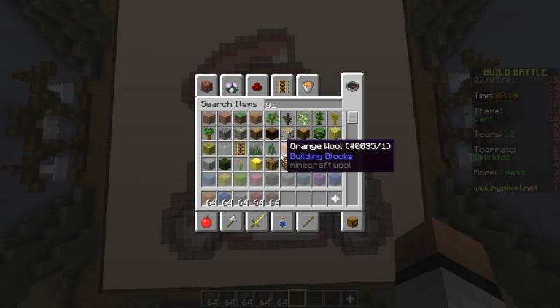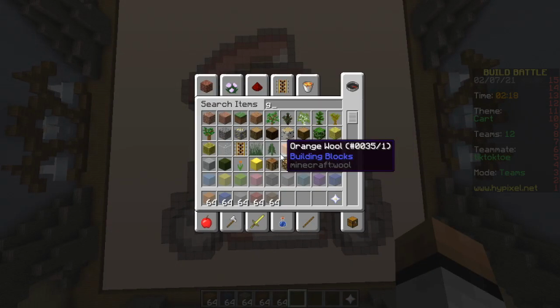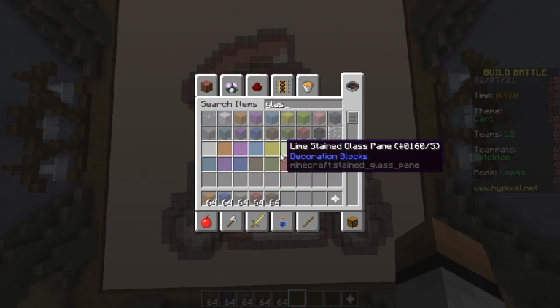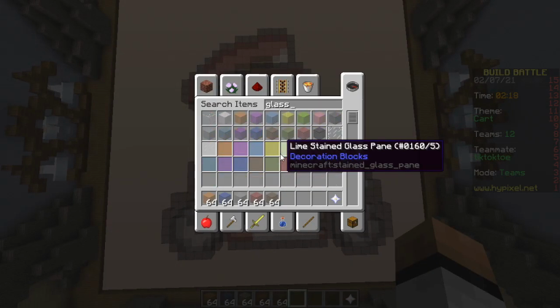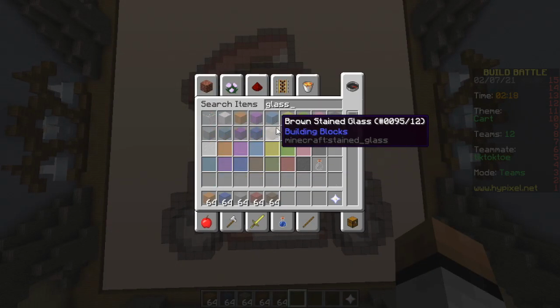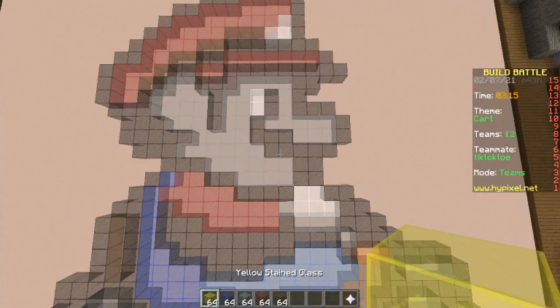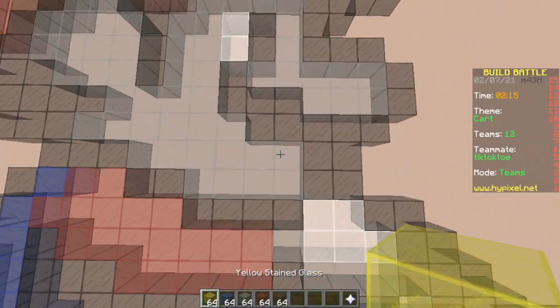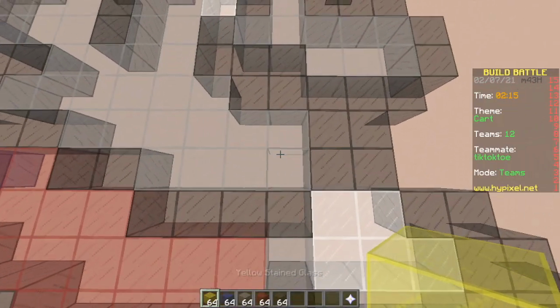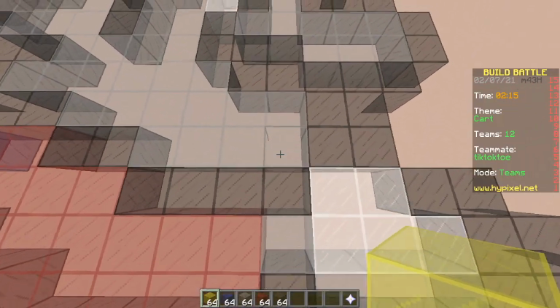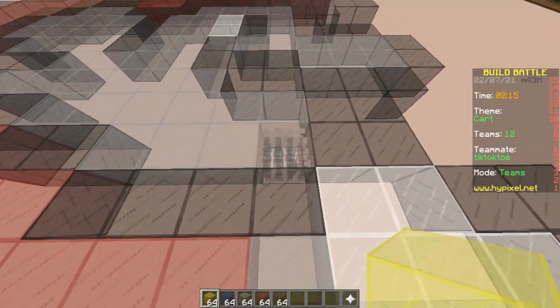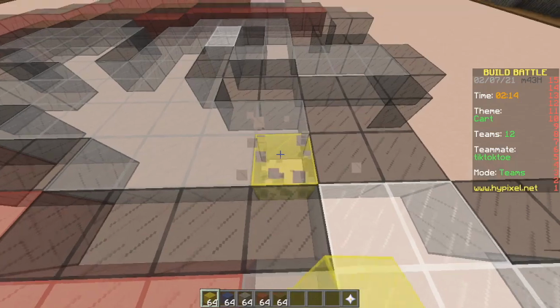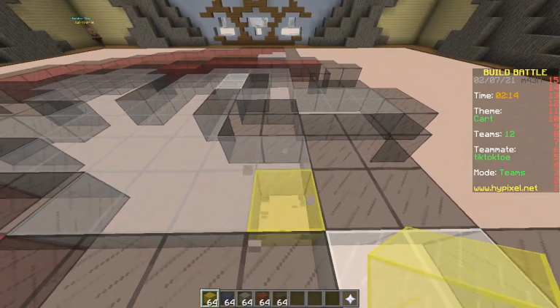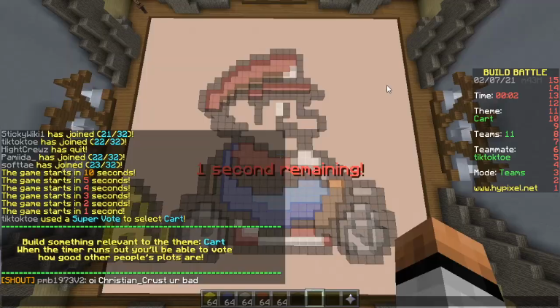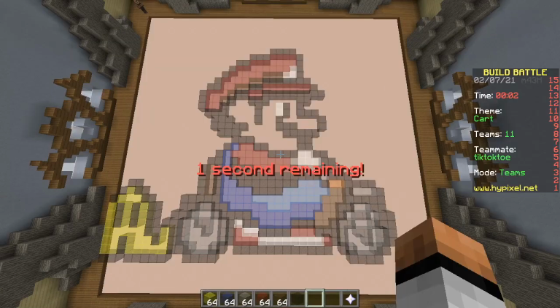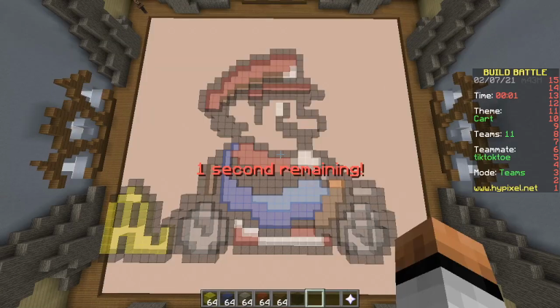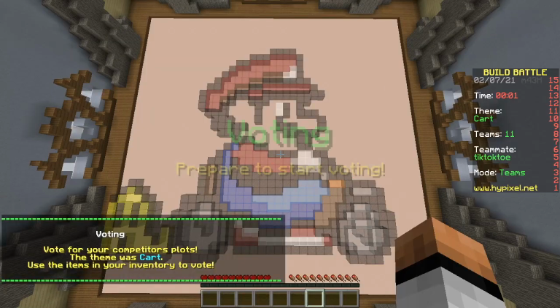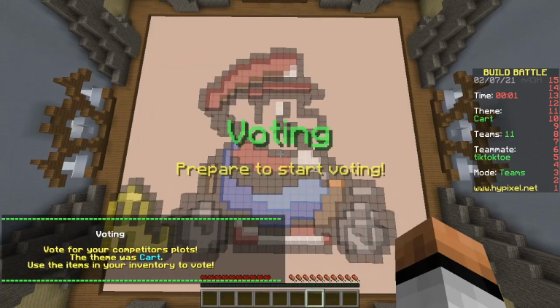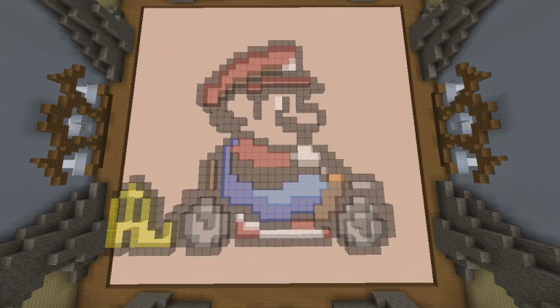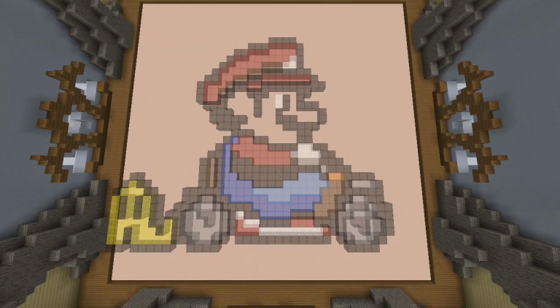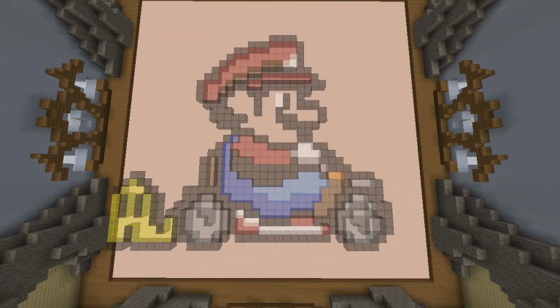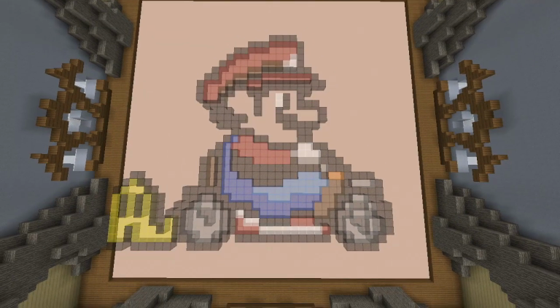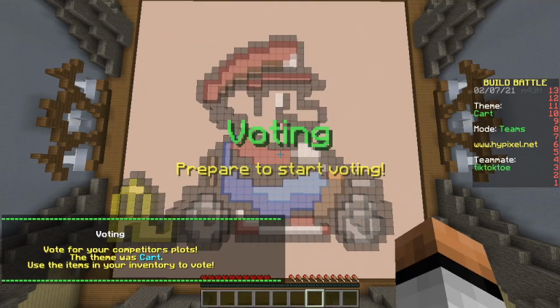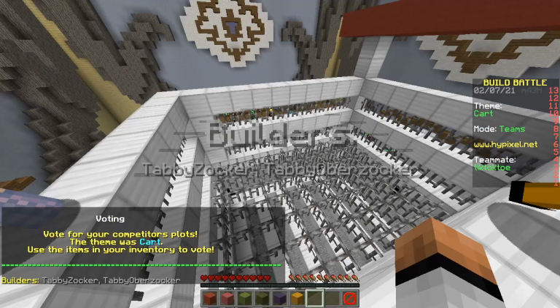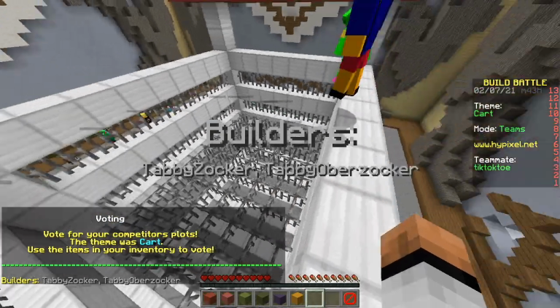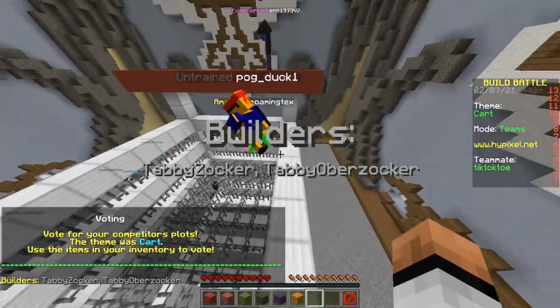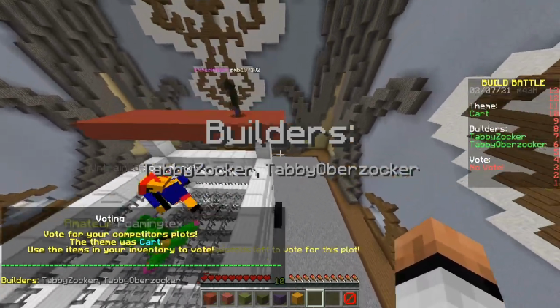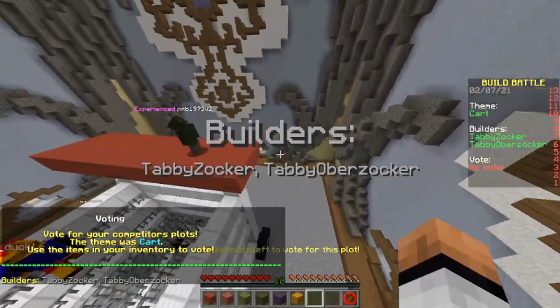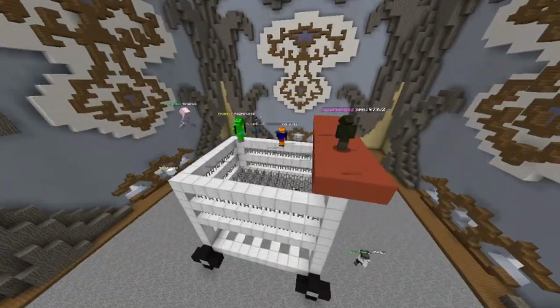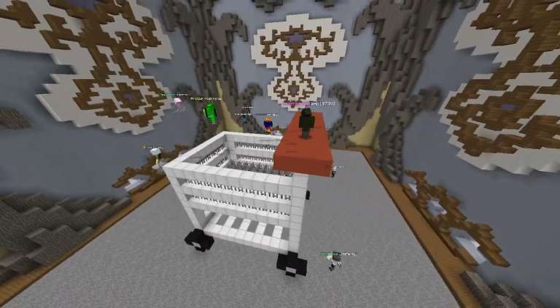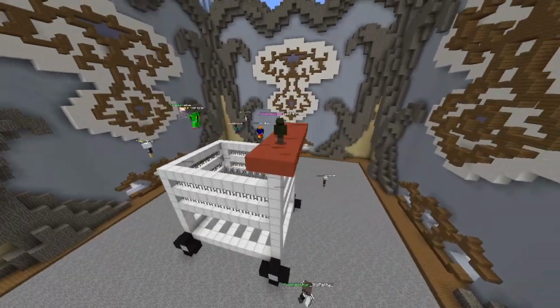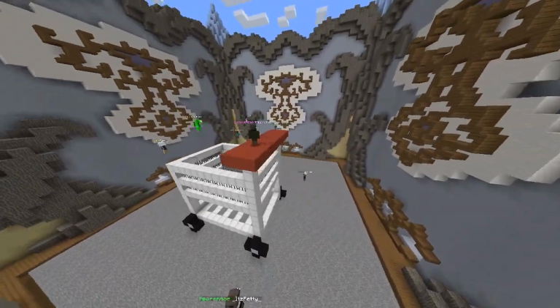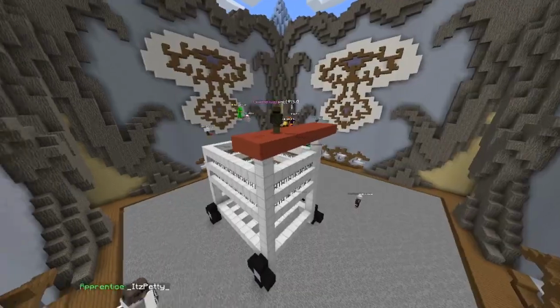Maybe we should make him yellow, add a banana. Time to vote. First build: shopping cart. Wow, so big — epic! GG, we lose again.